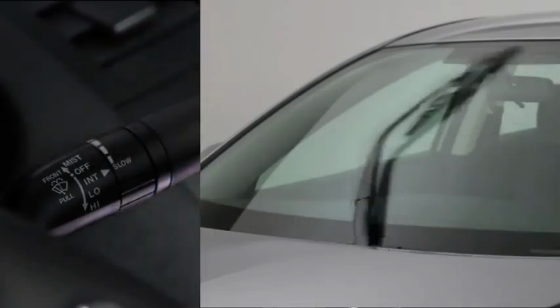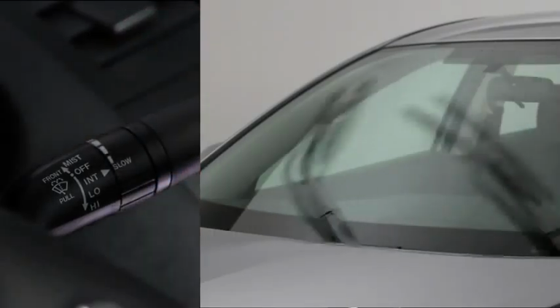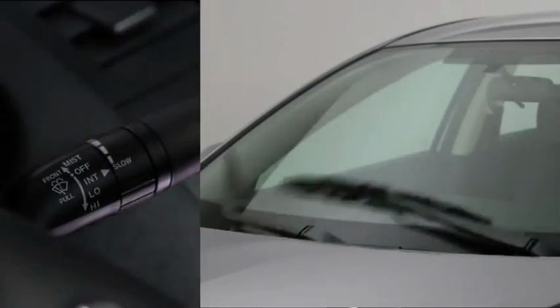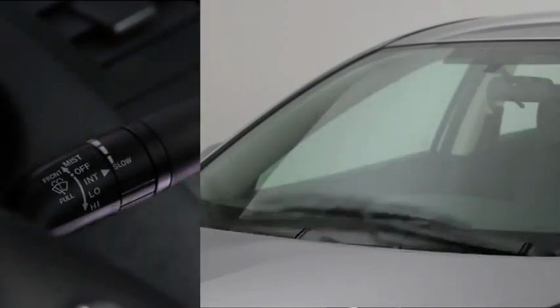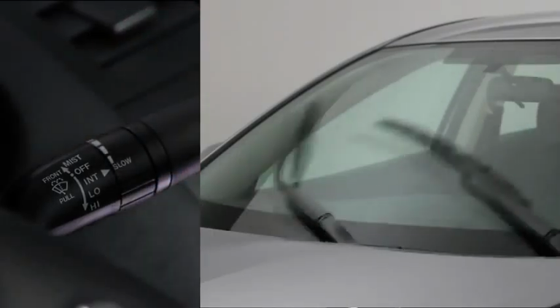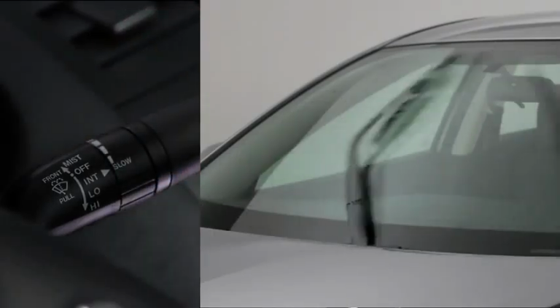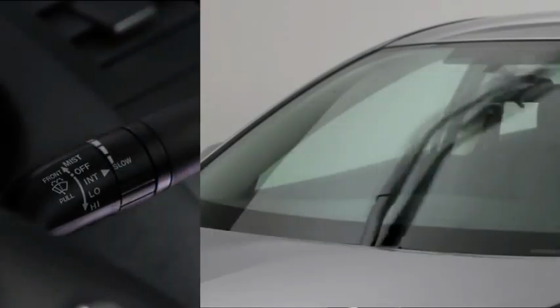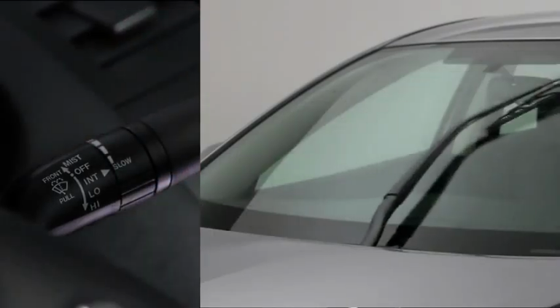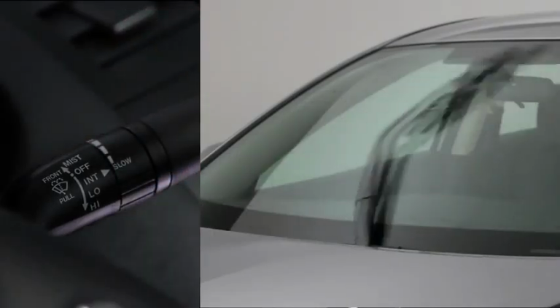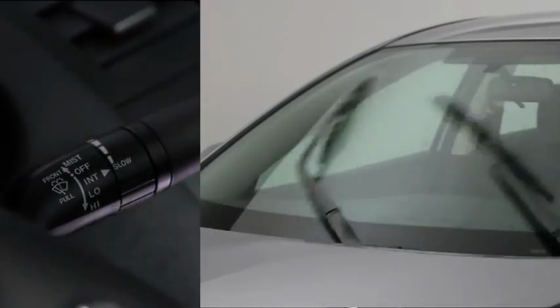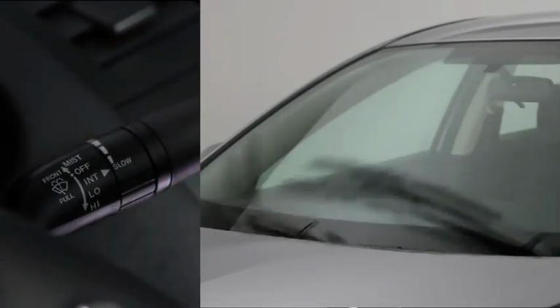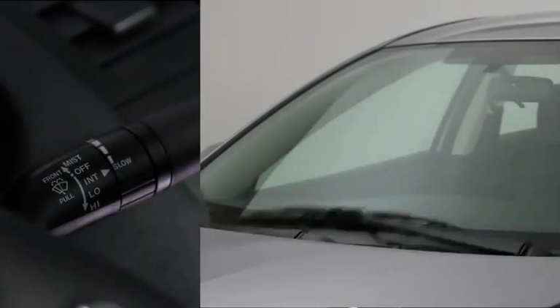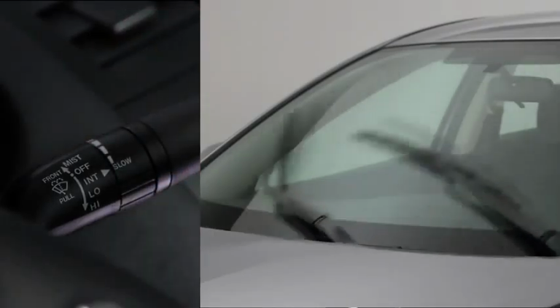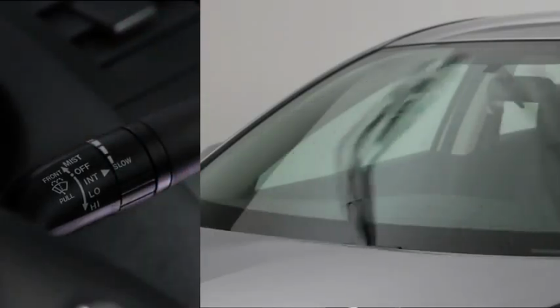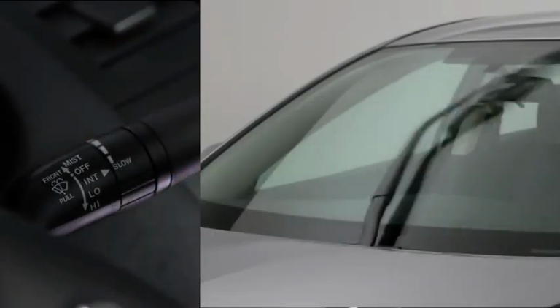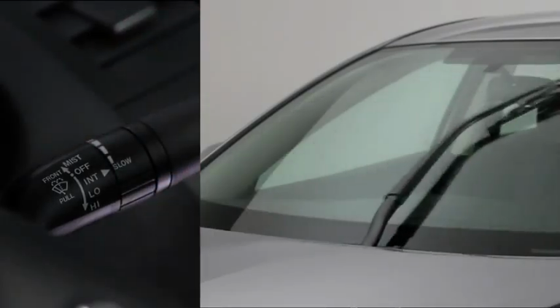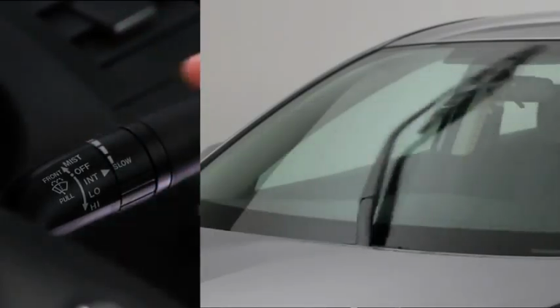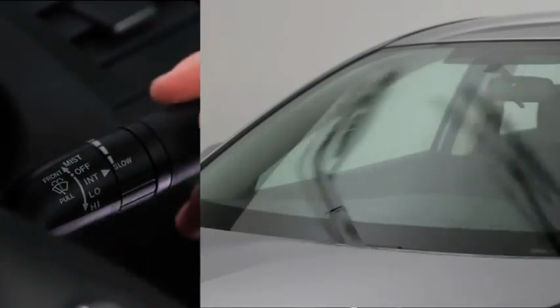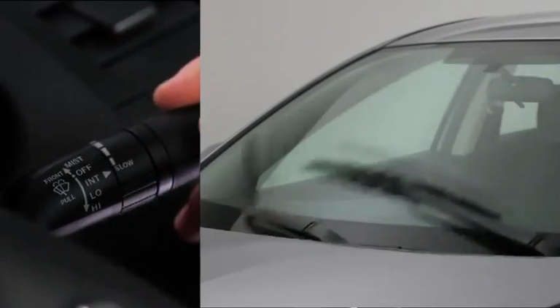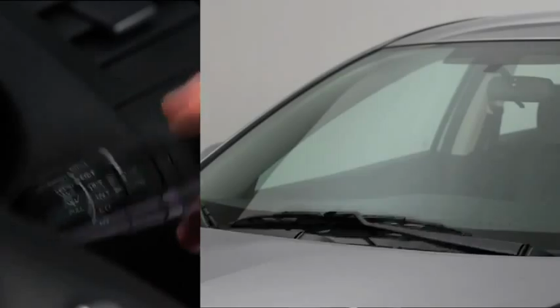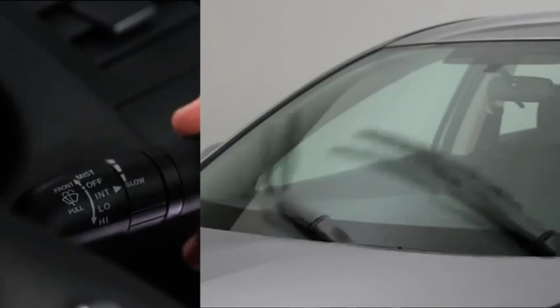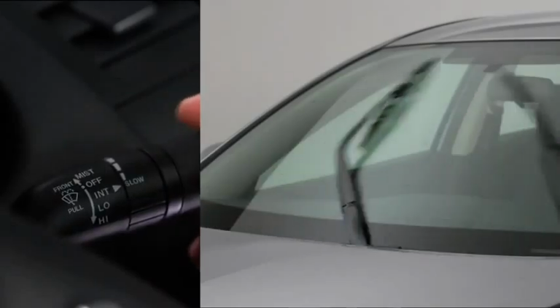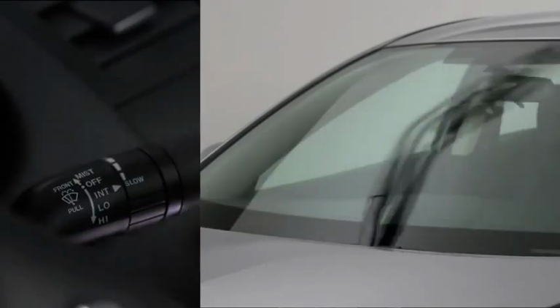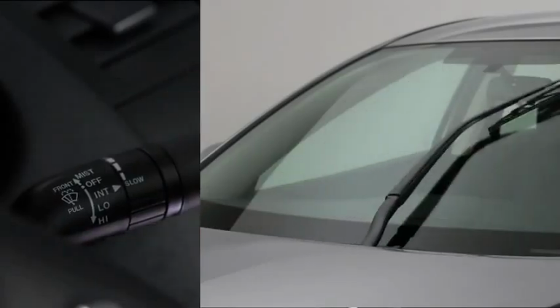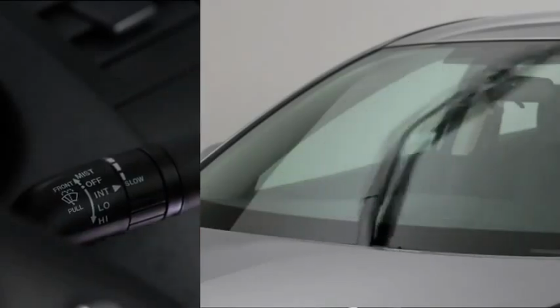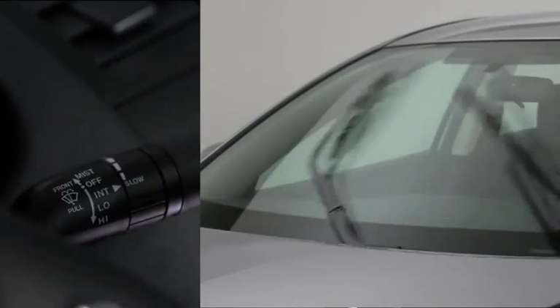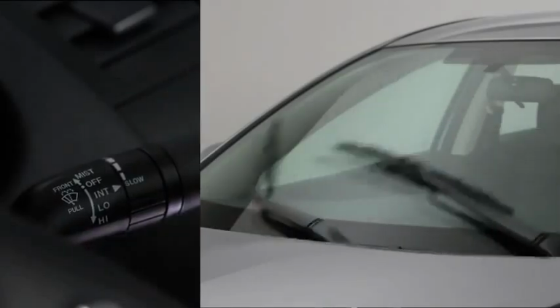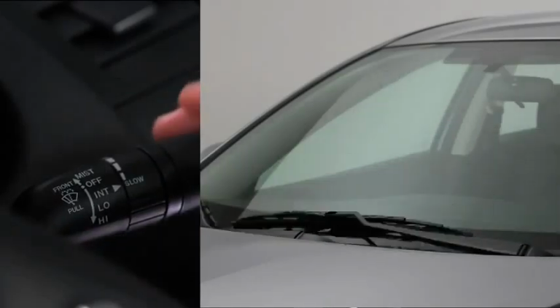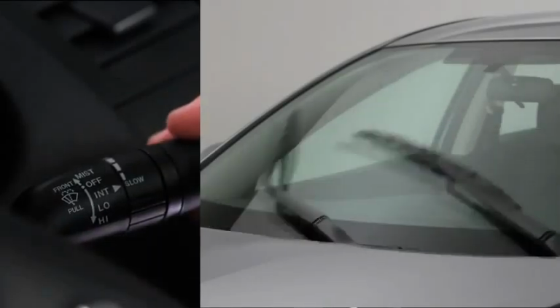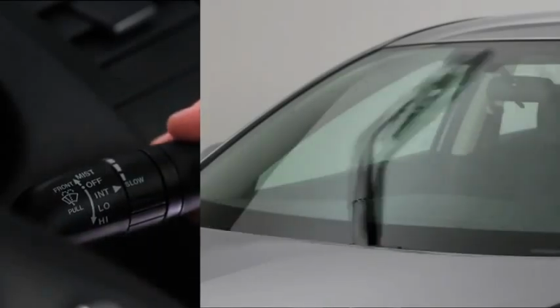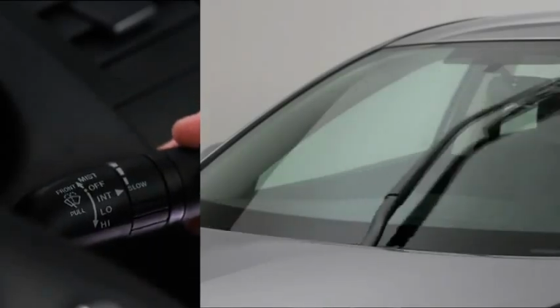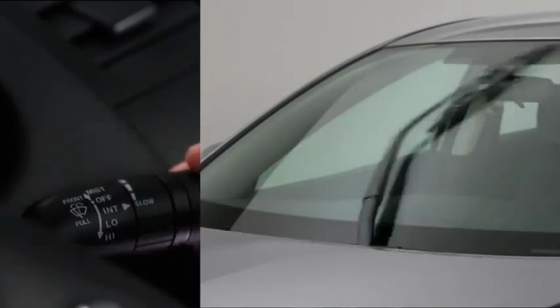For full-time low or high-speed wiping, pull the lever down to the low or high position.